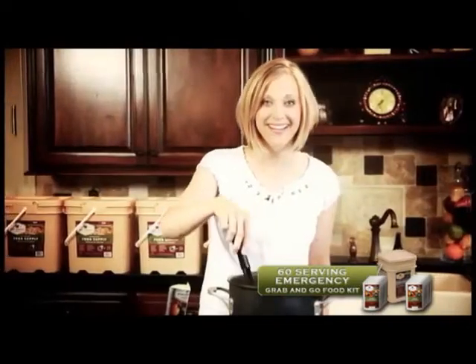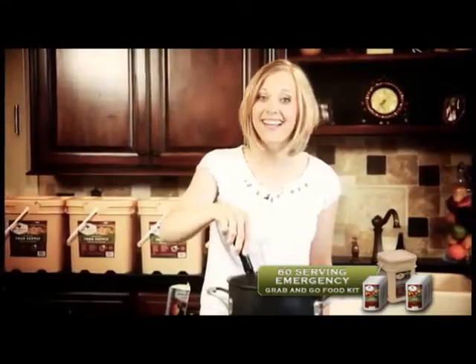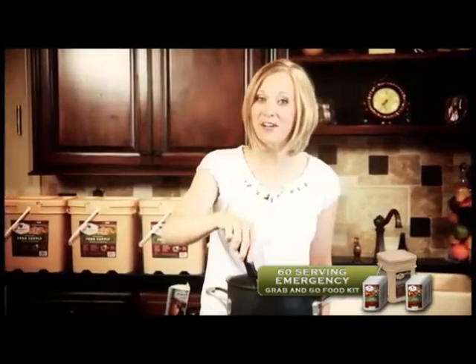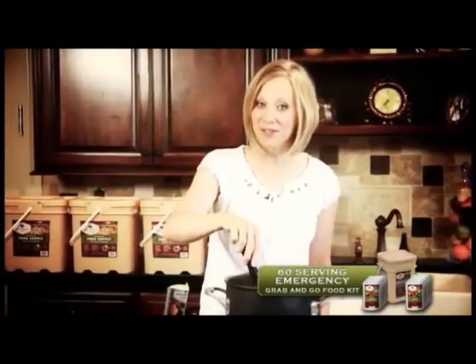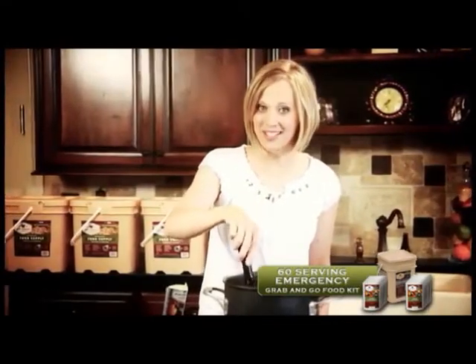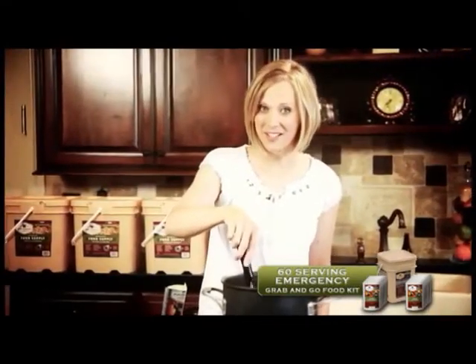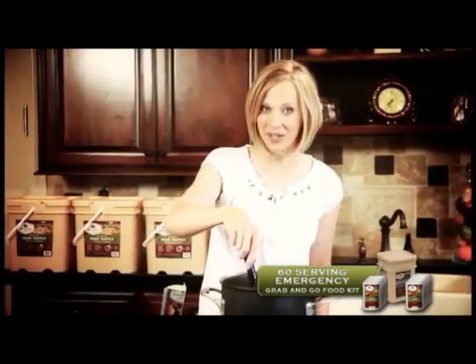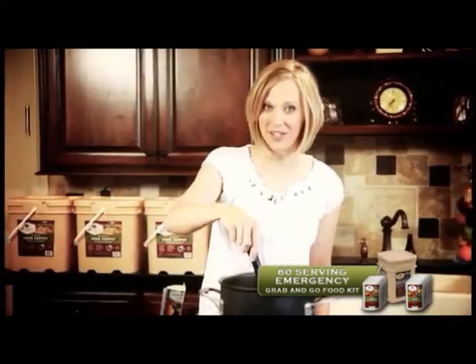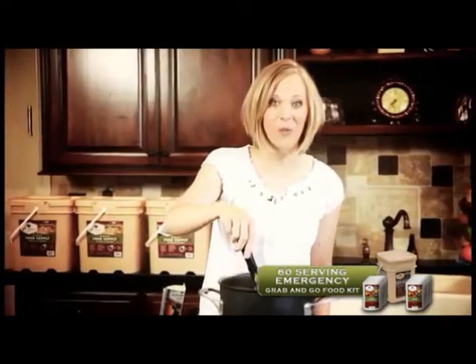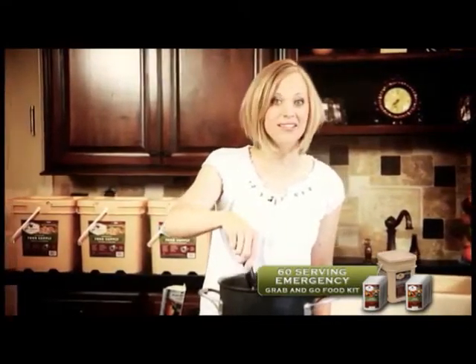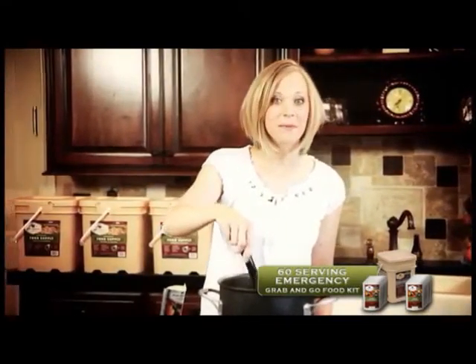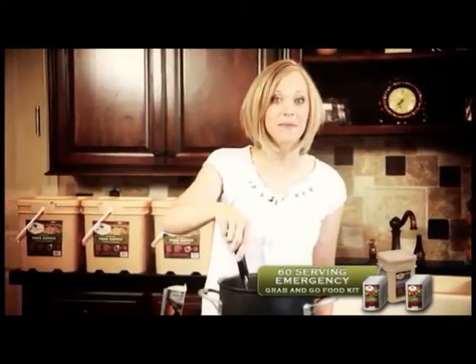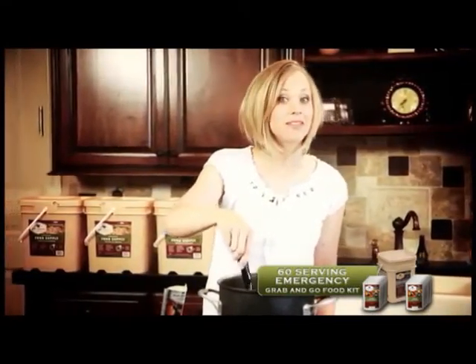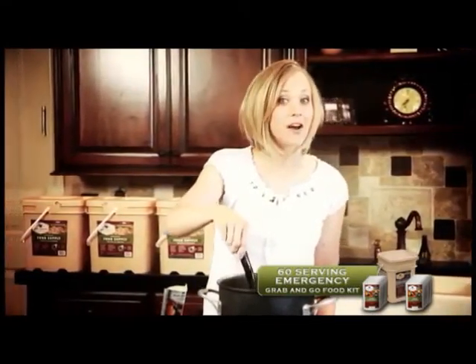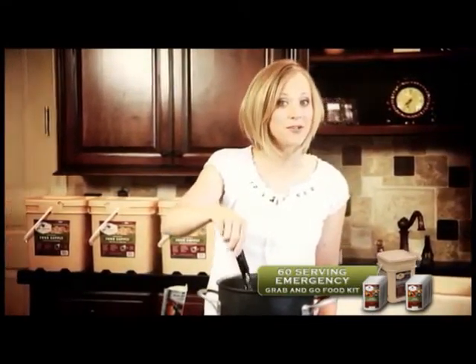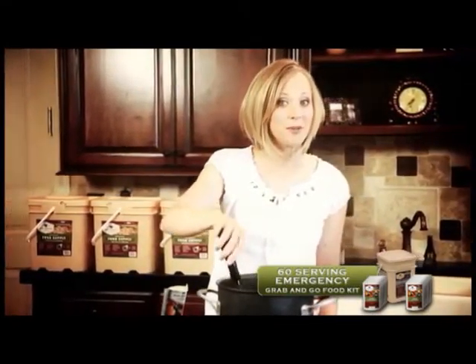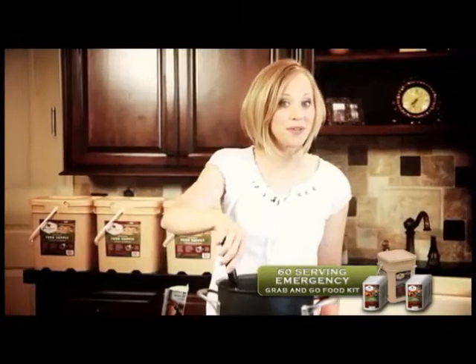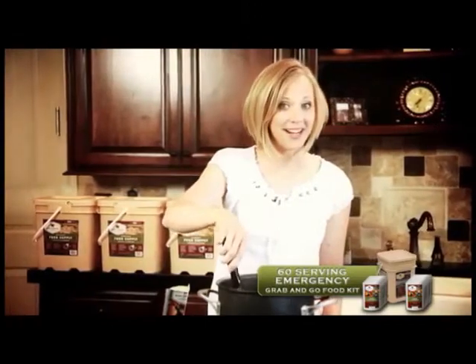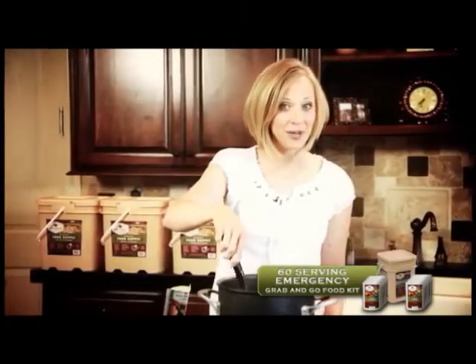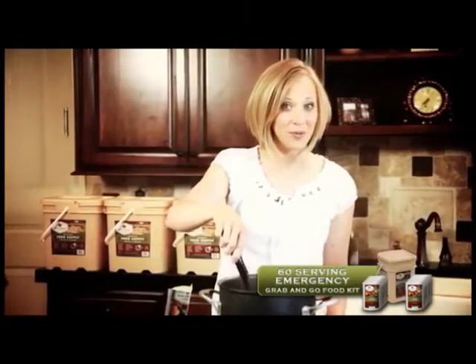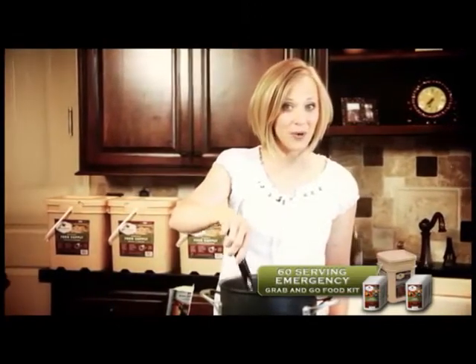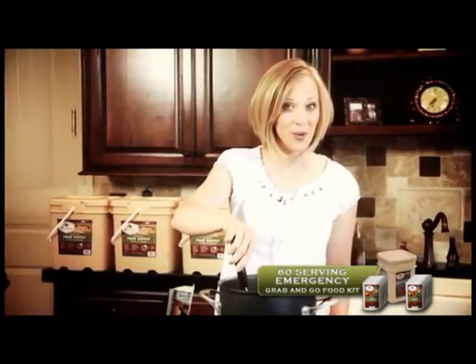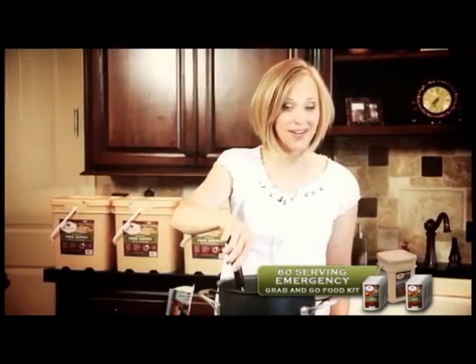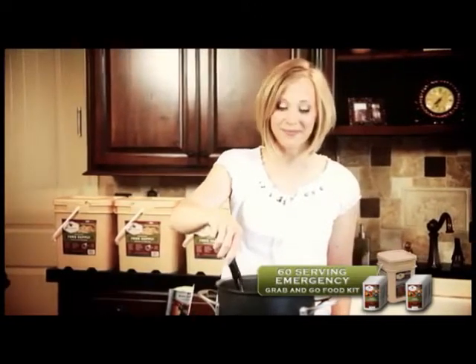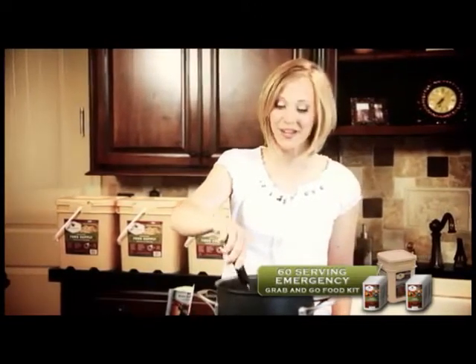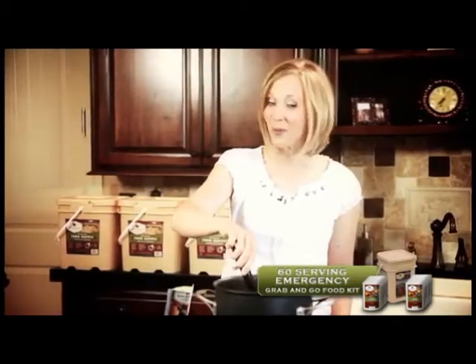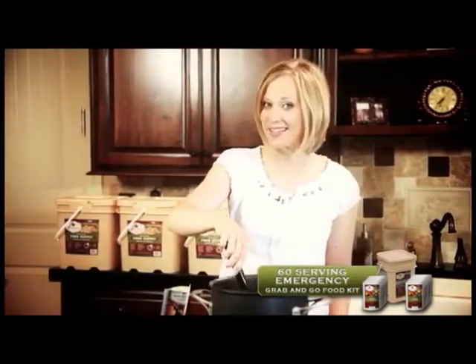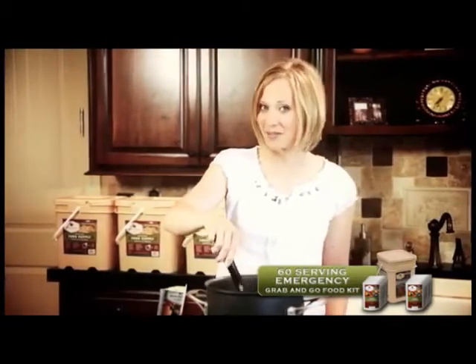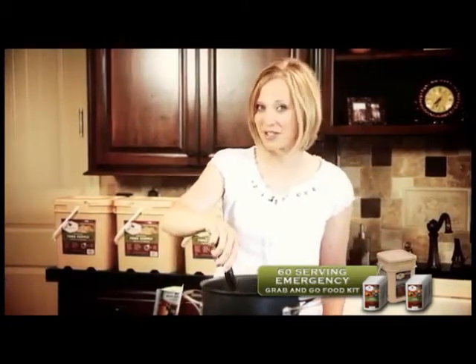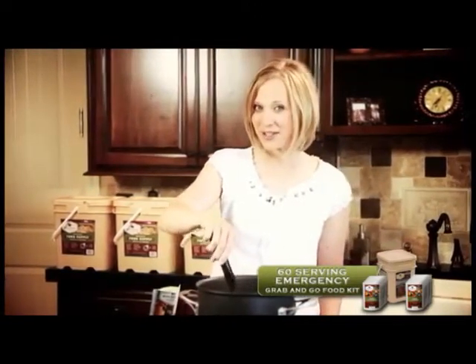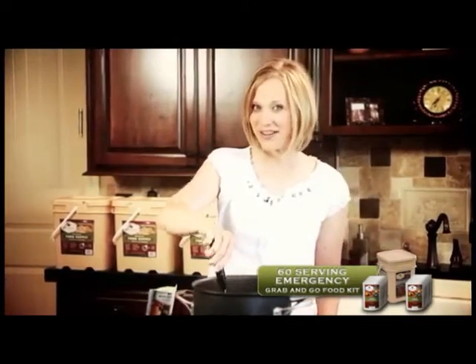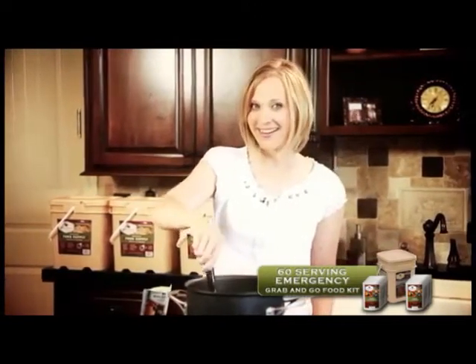In an emergency situation, WISE Company meals can also be rehydrated with cold water. Your wait time is just a little longer.